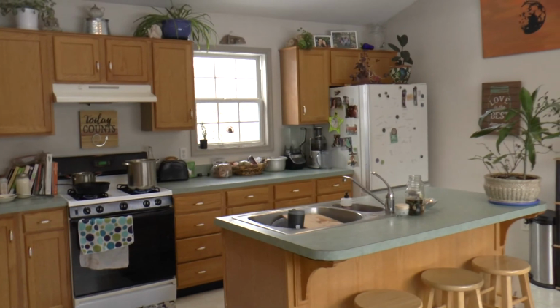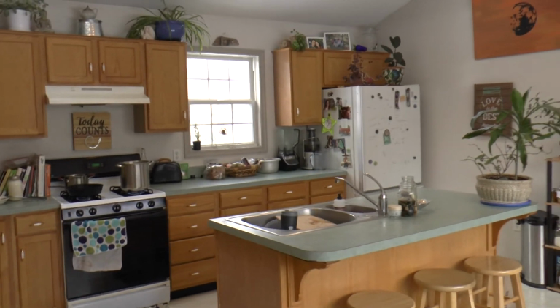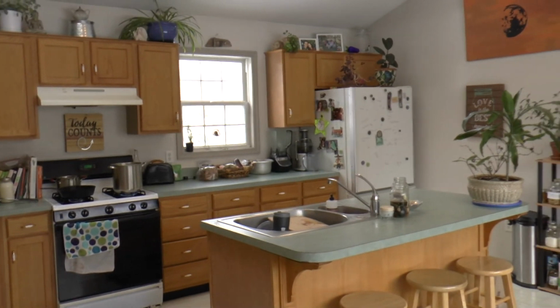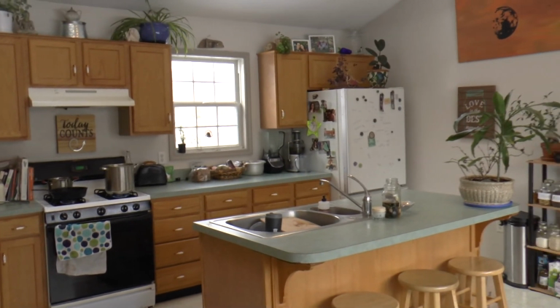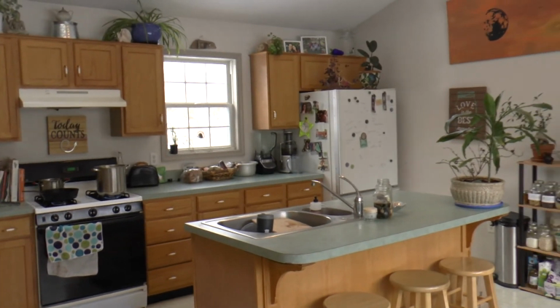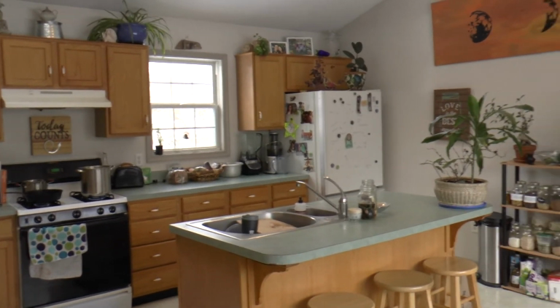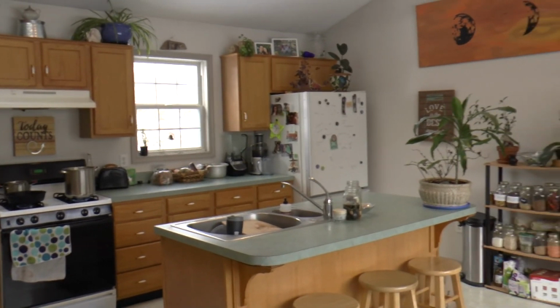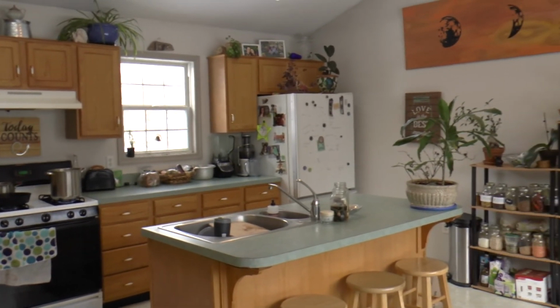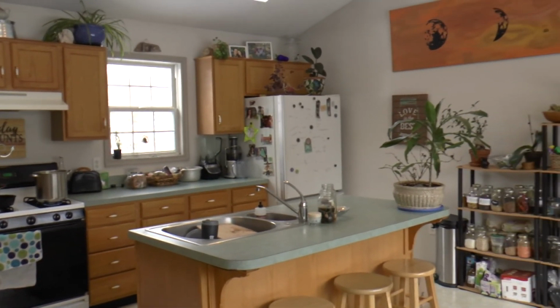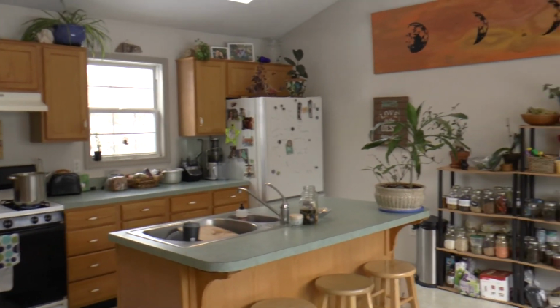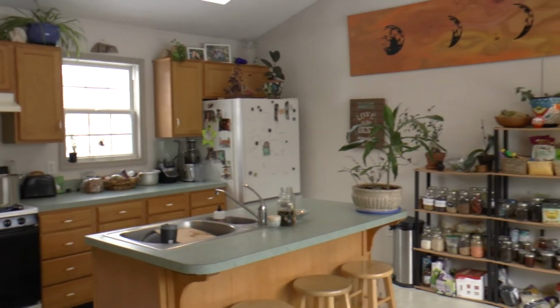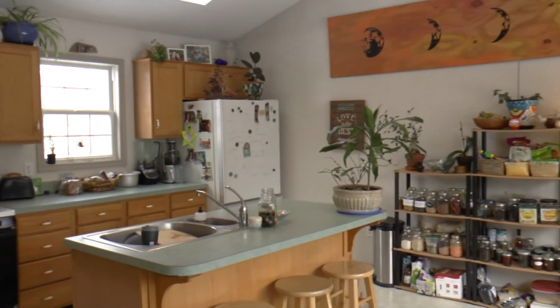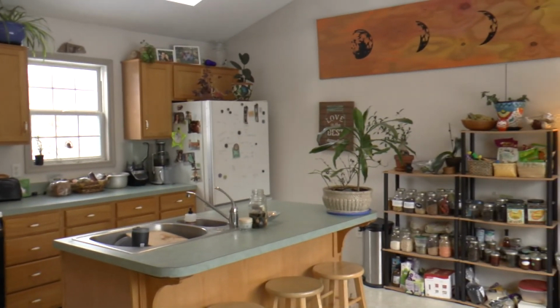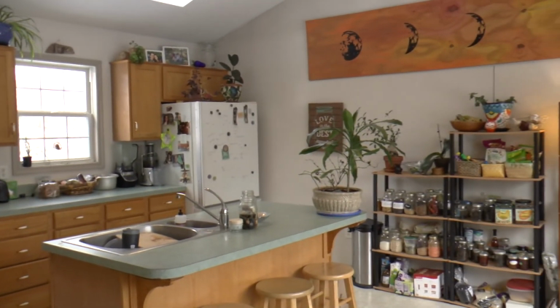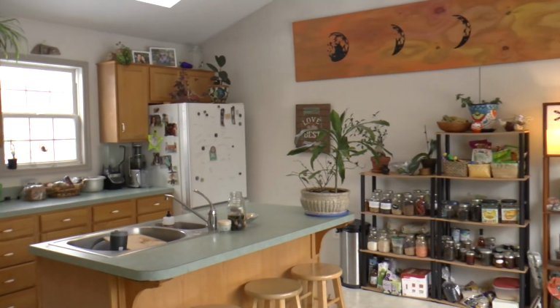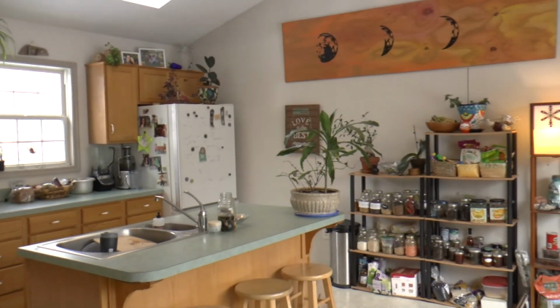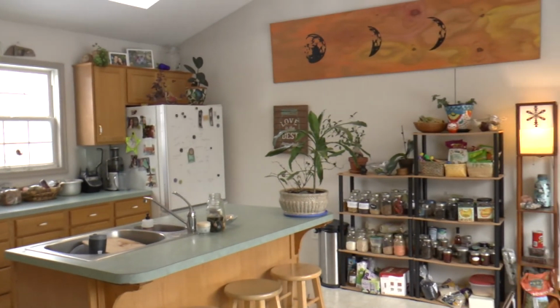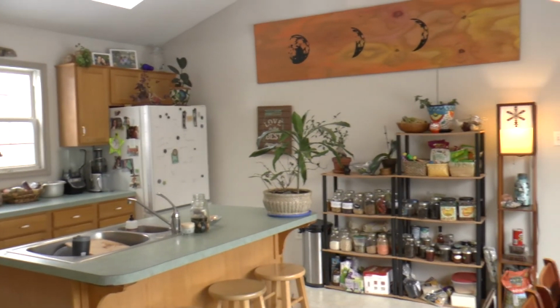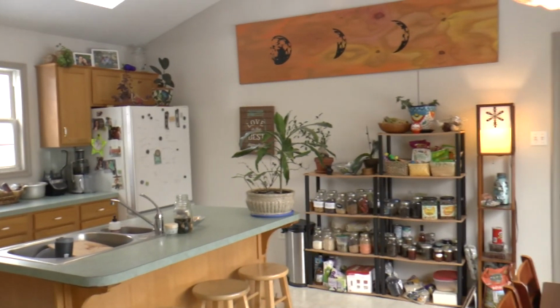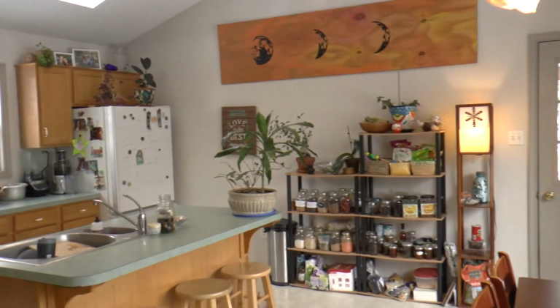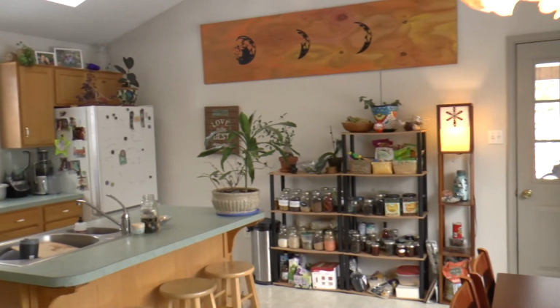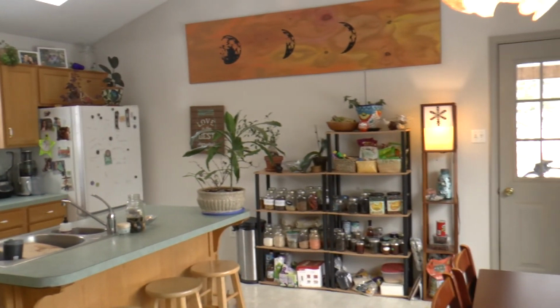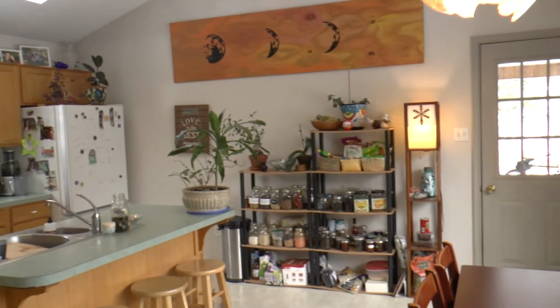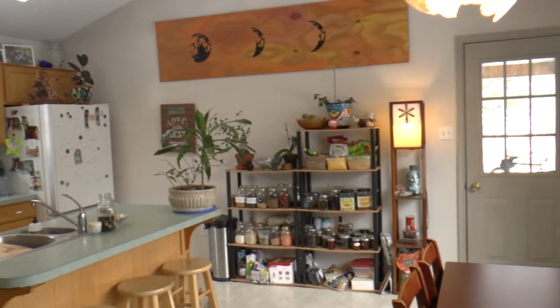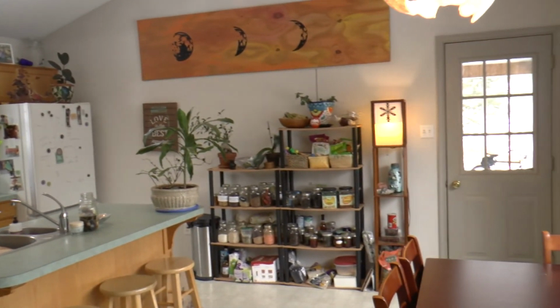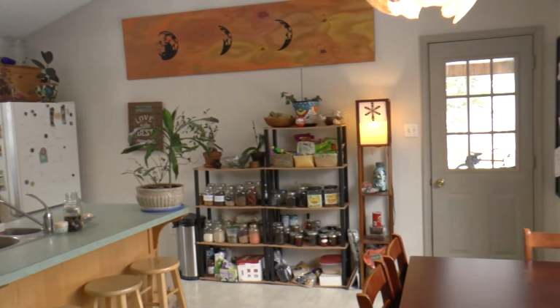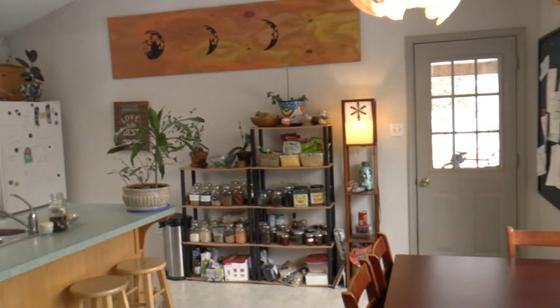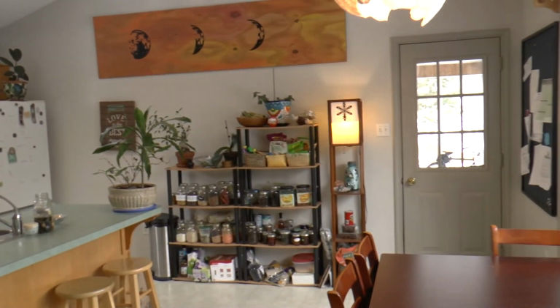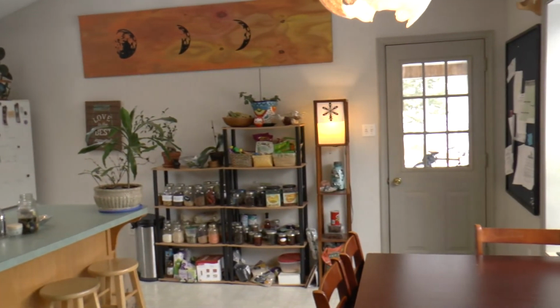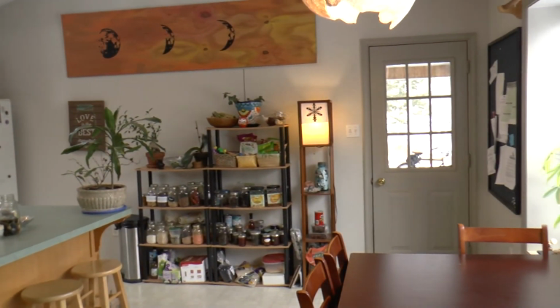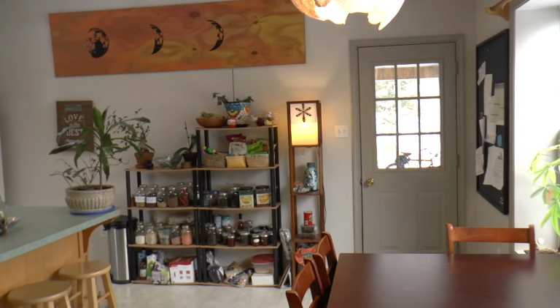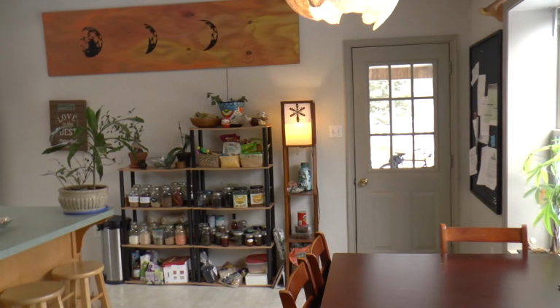And now we're into the kitchen — the eat-in kitchen. You have the island there. It's a nice big space.